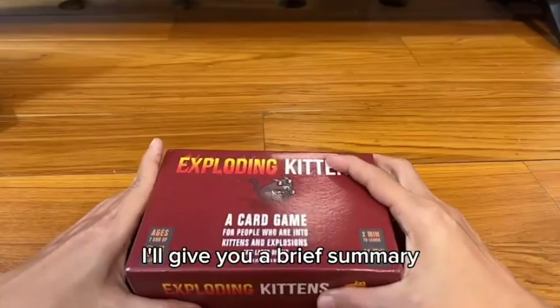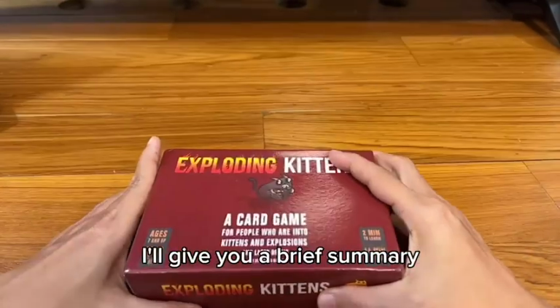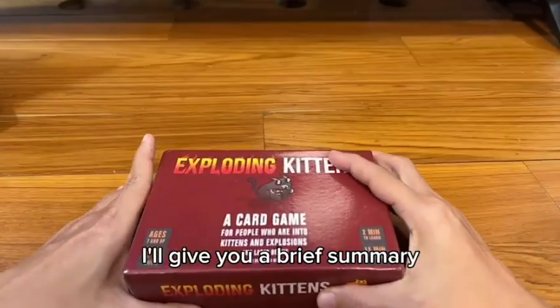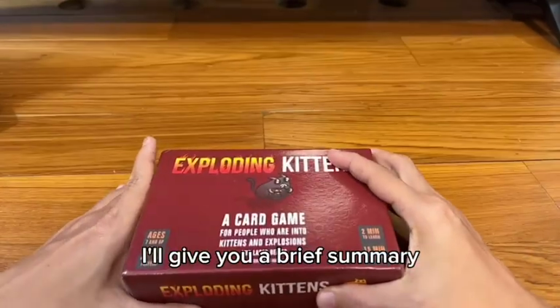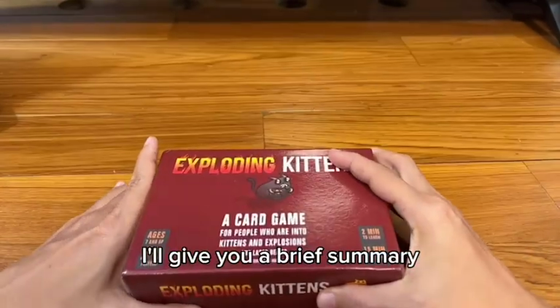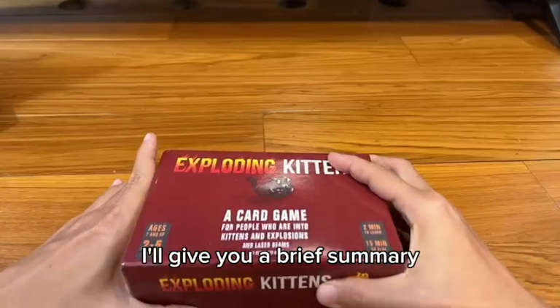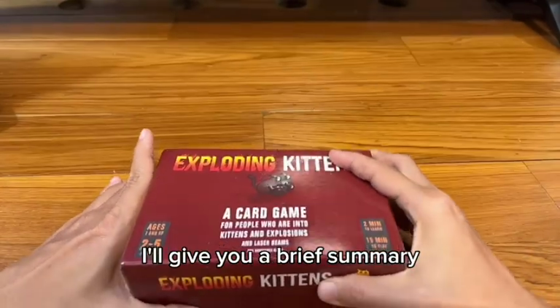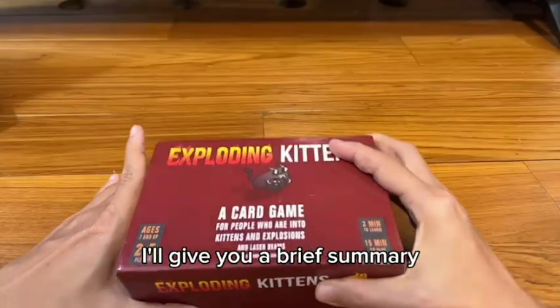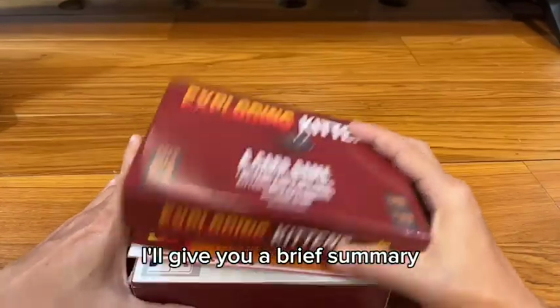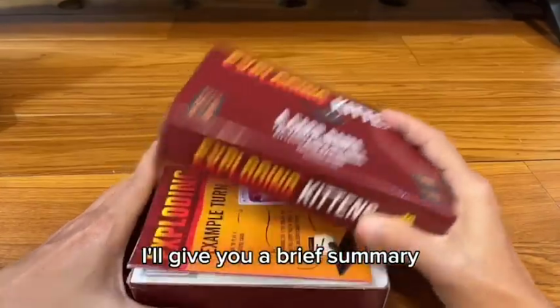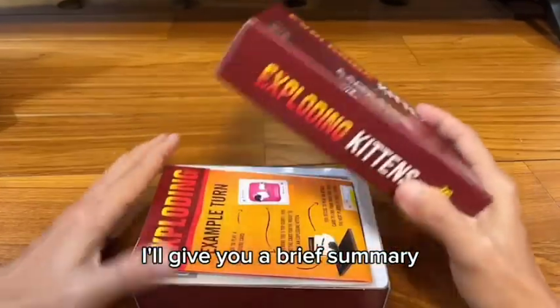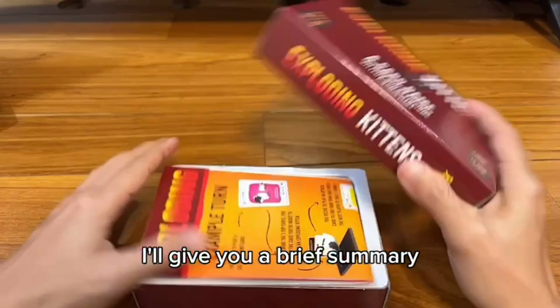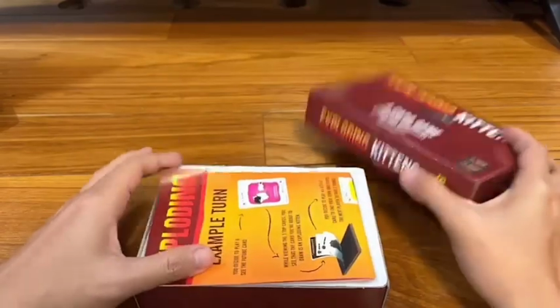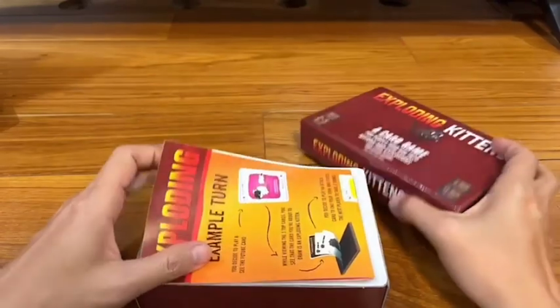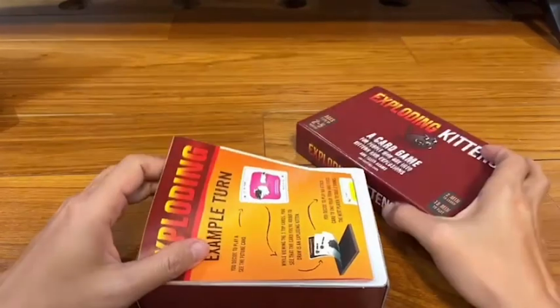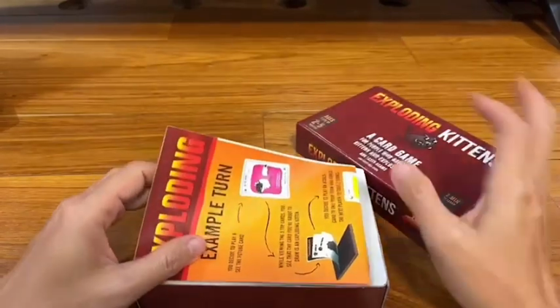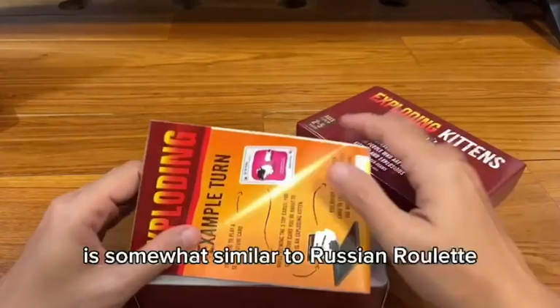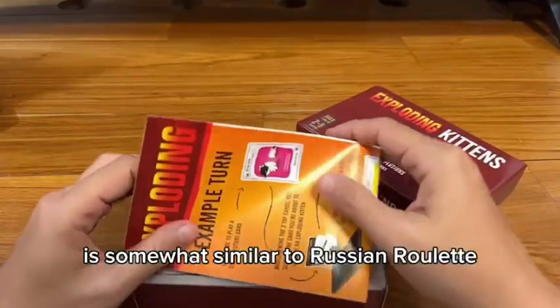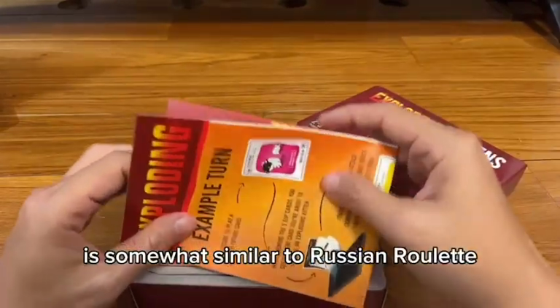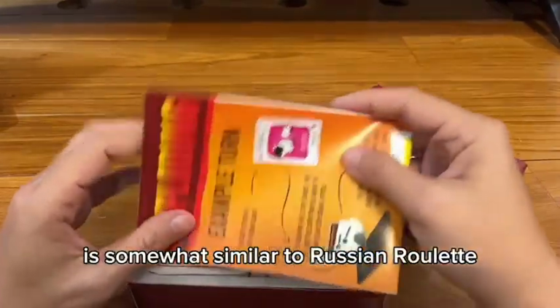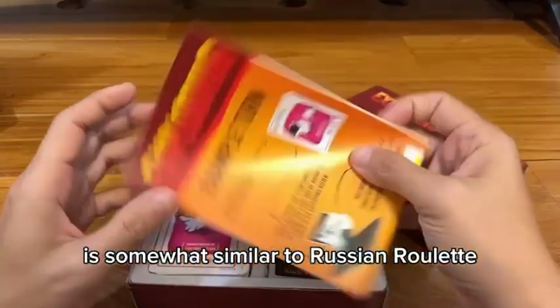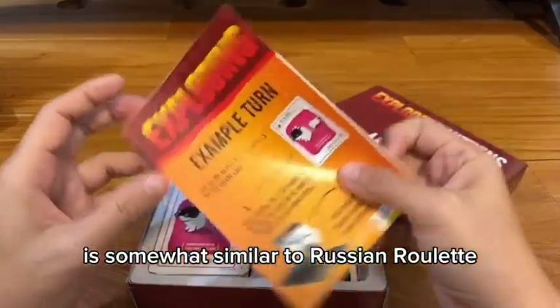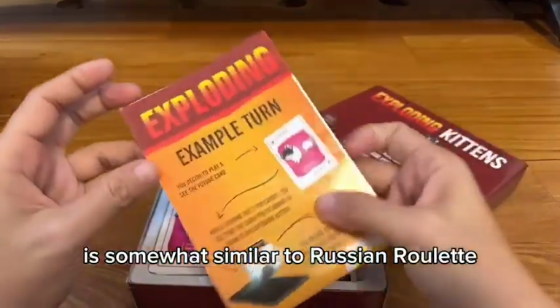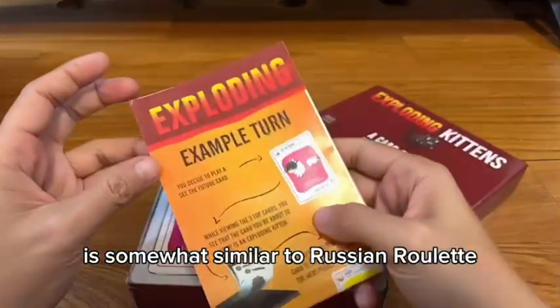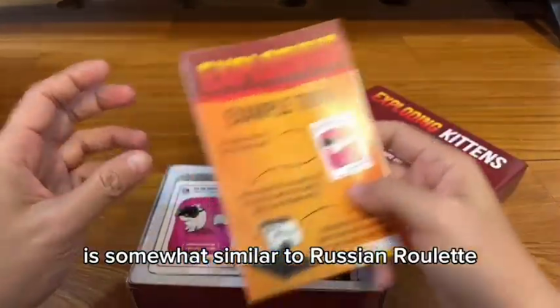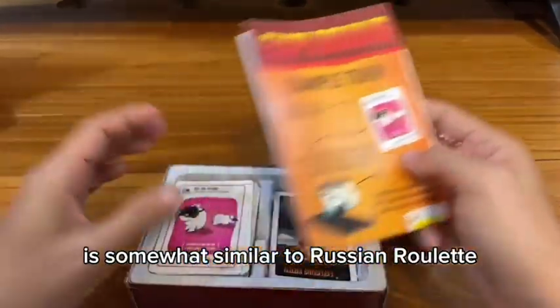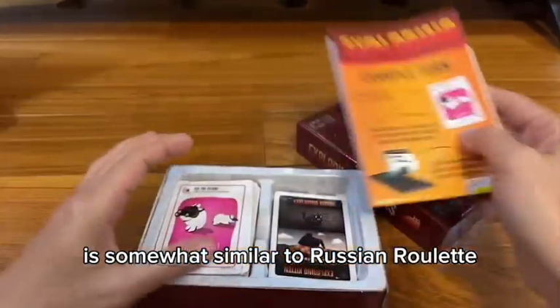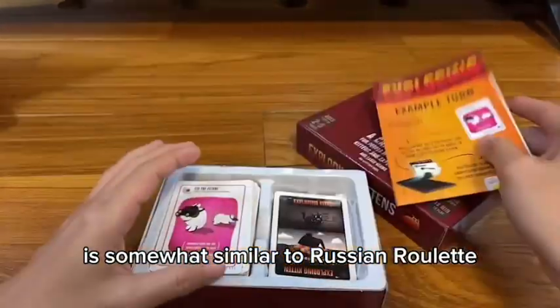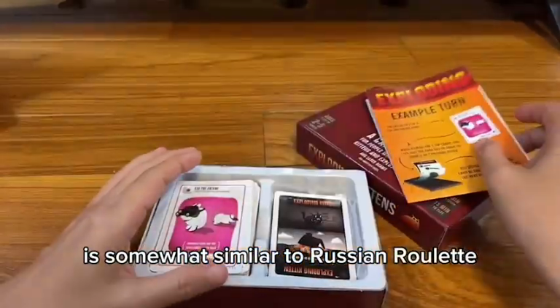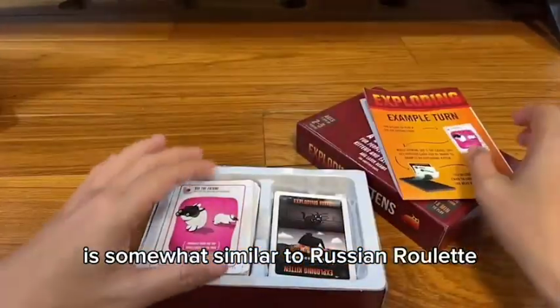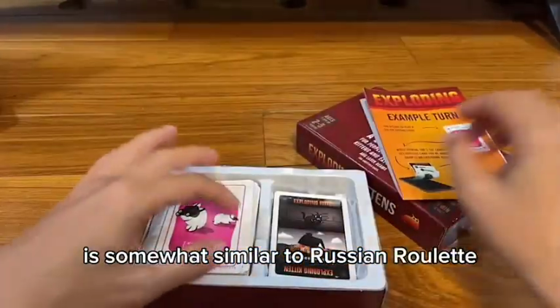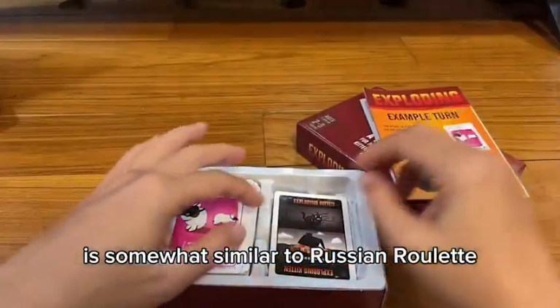I will give you a brief summary. It's somewhat similar to, let's say, roulette.